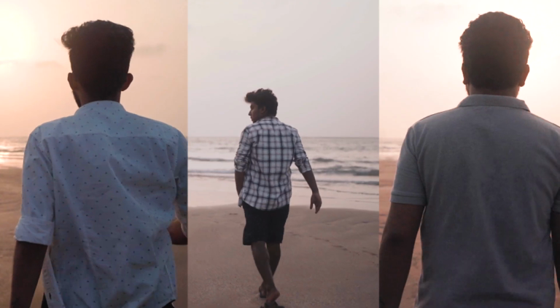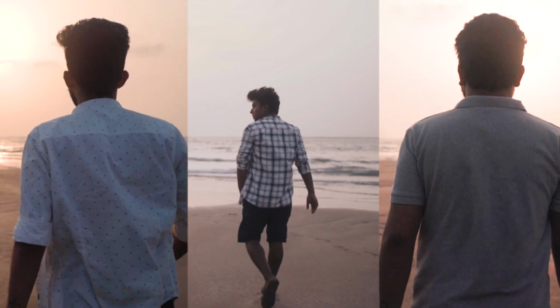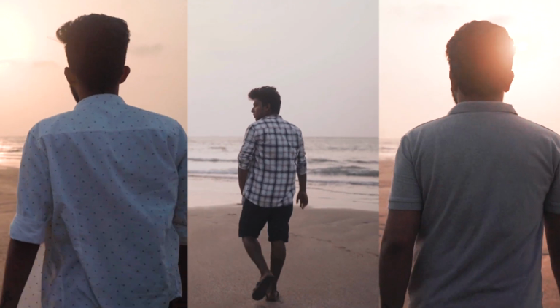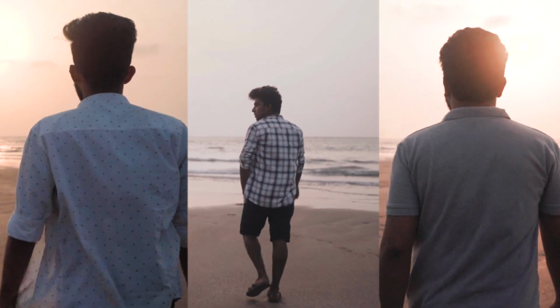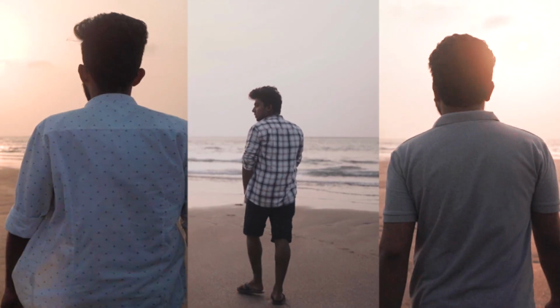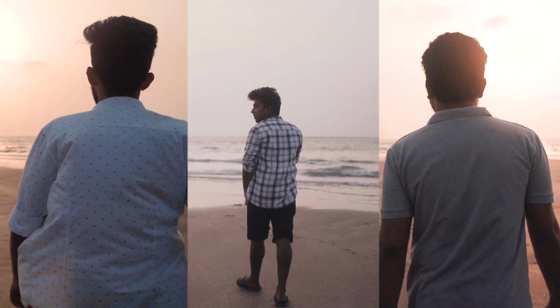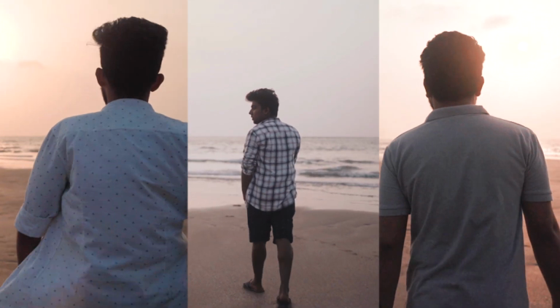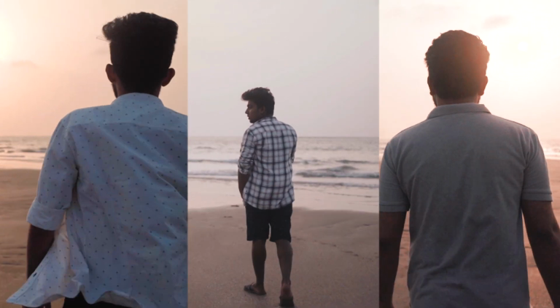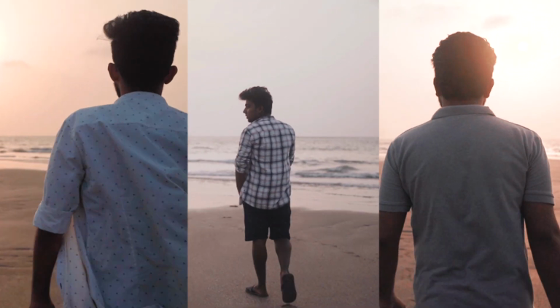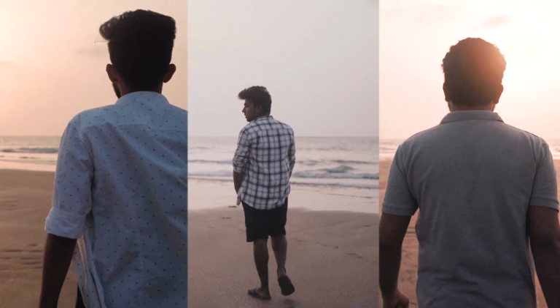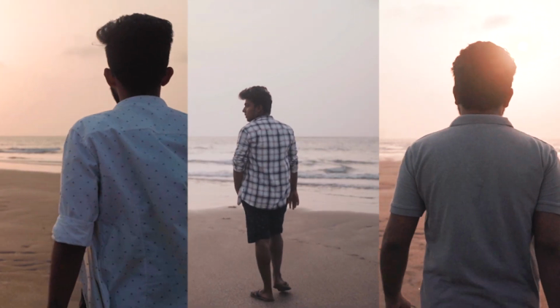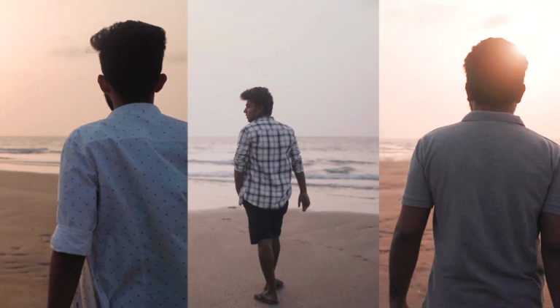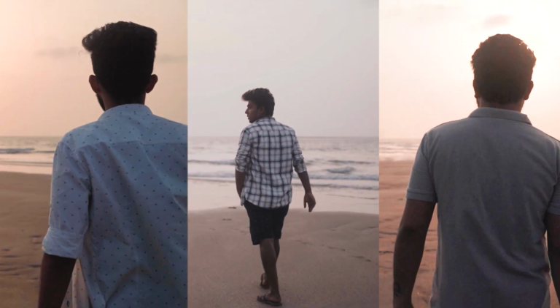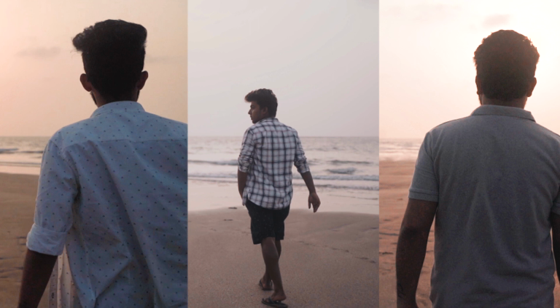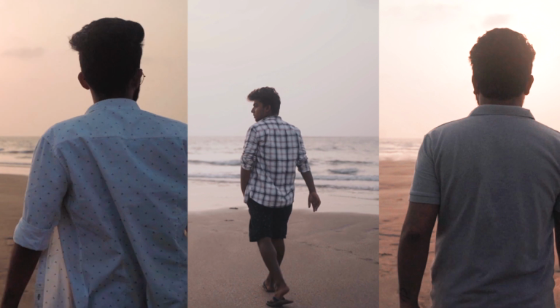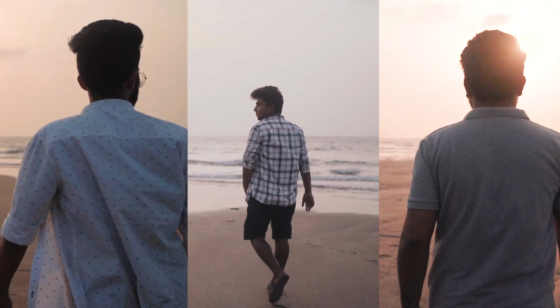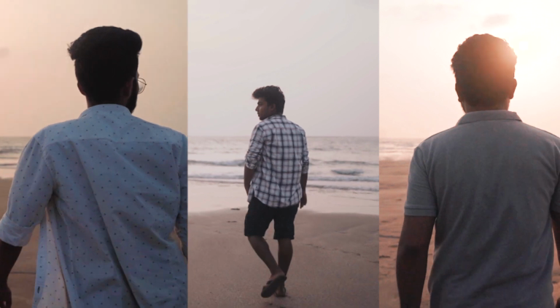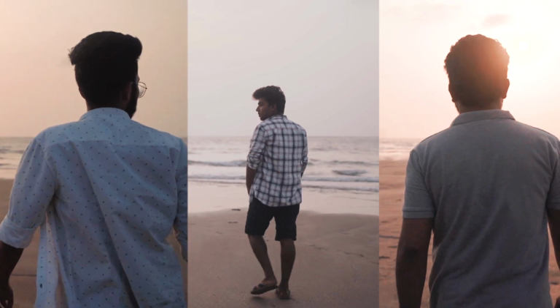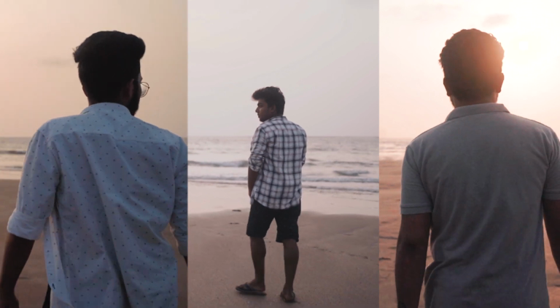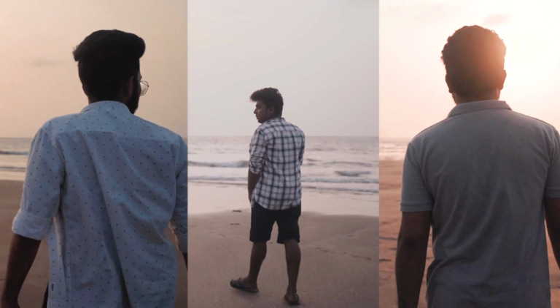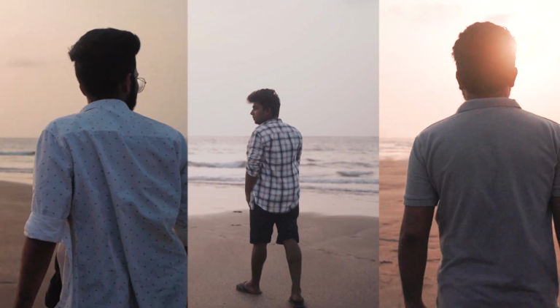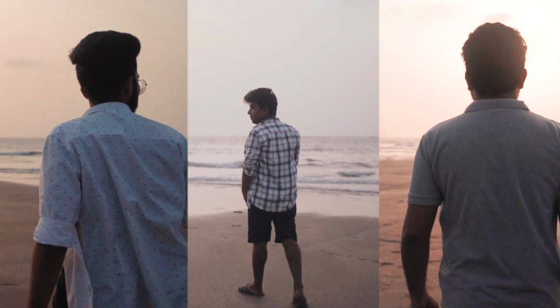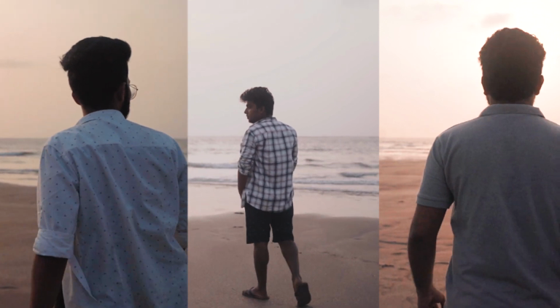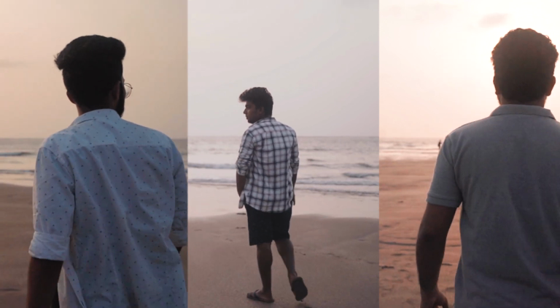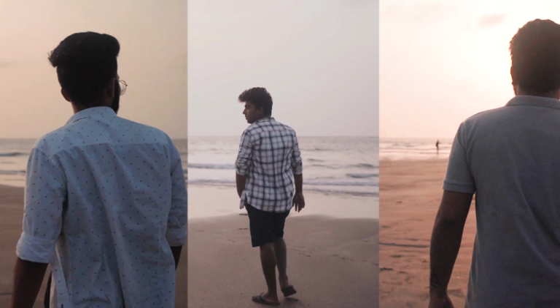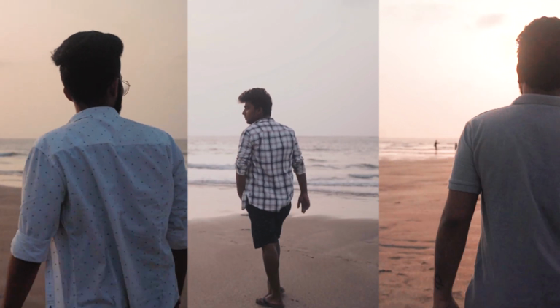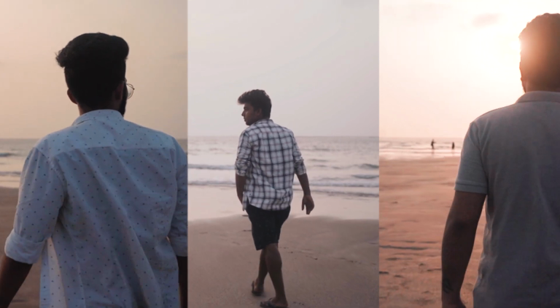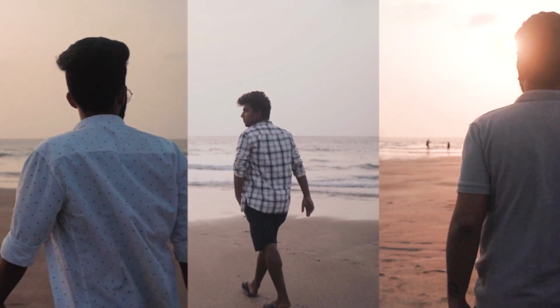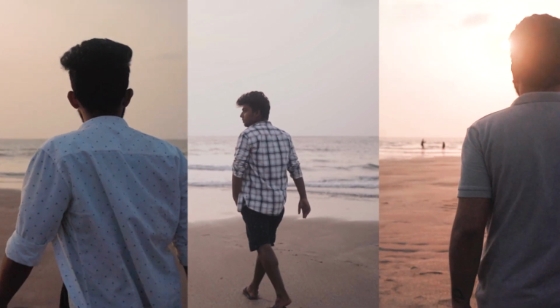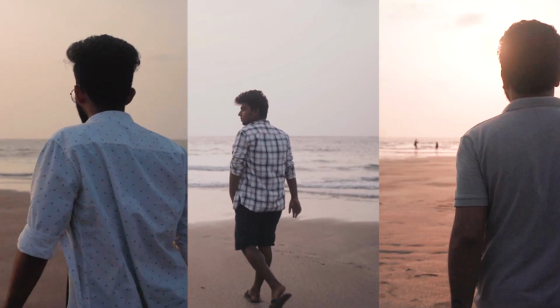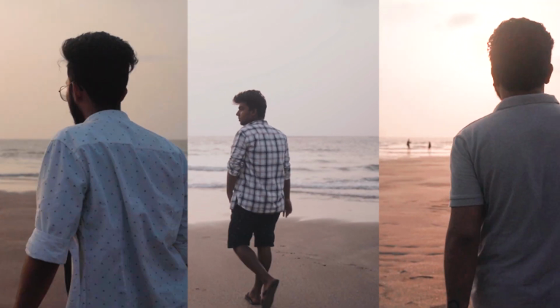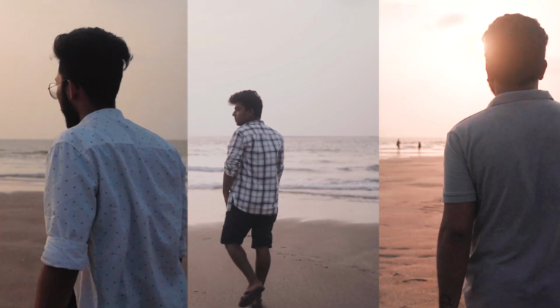I suggest you witness the sunset here — it is a perfect time to take some lovely pictures.